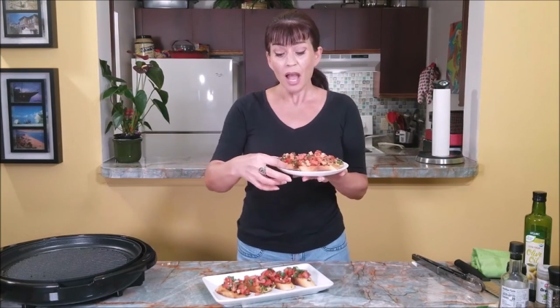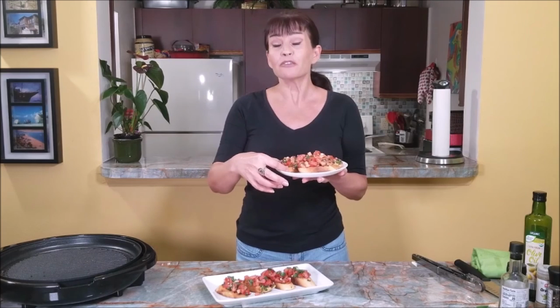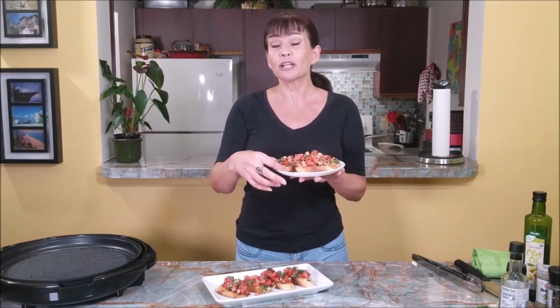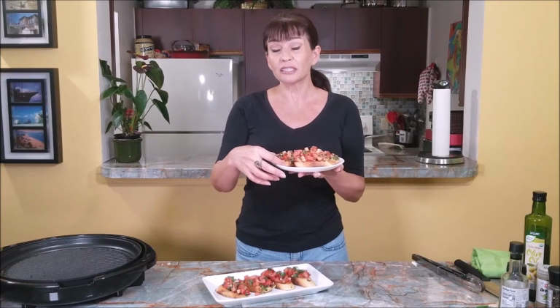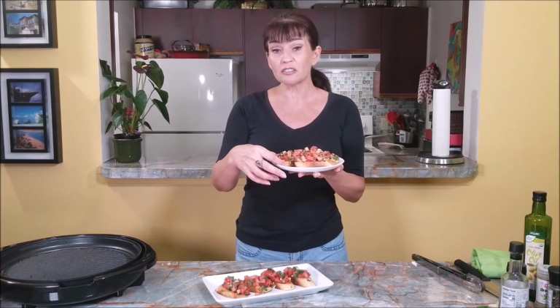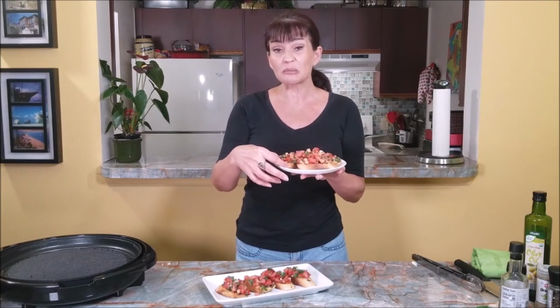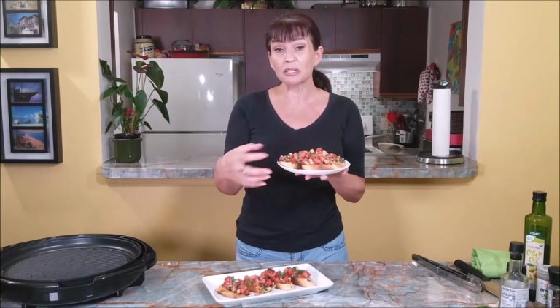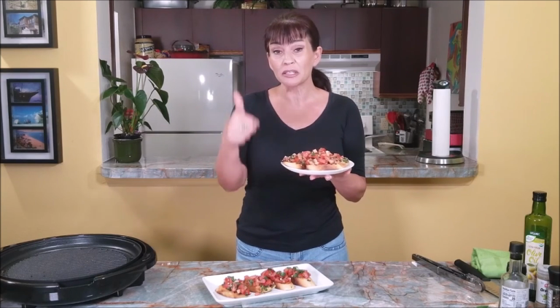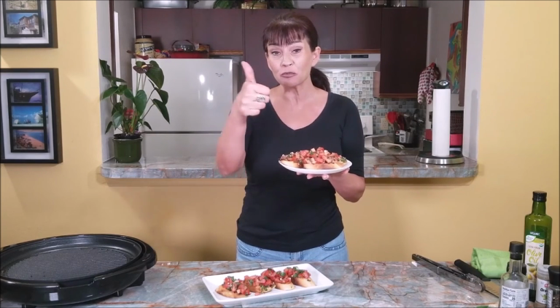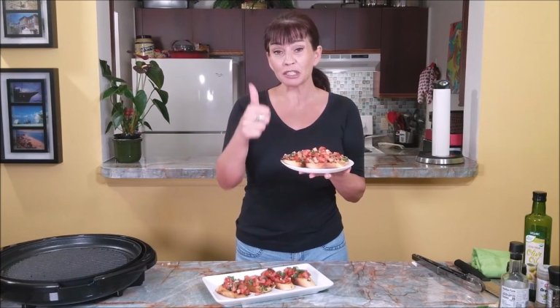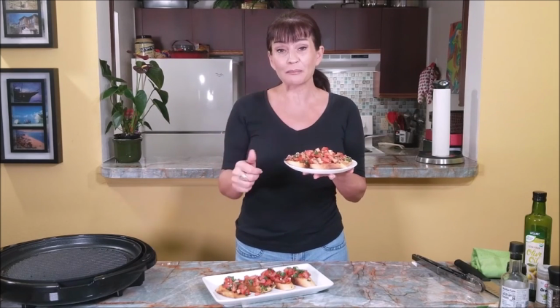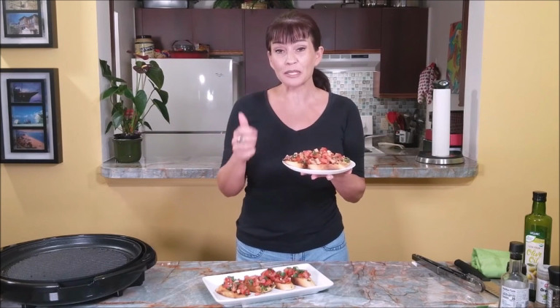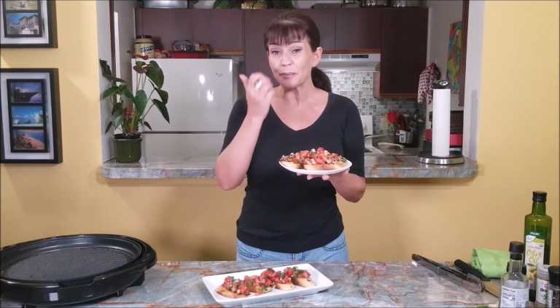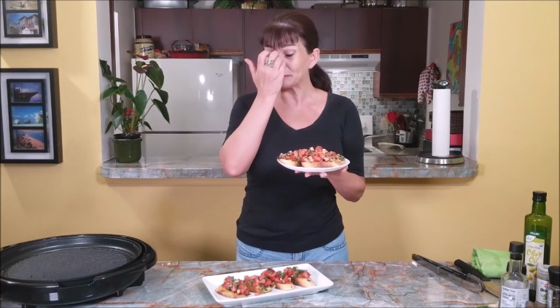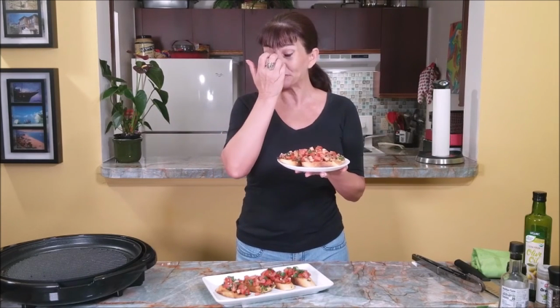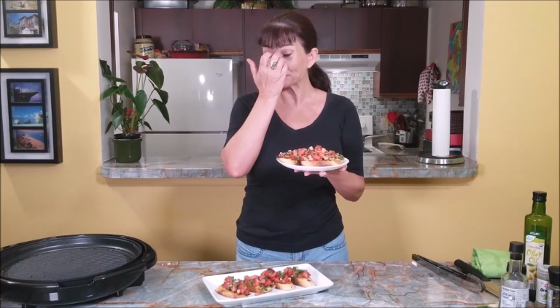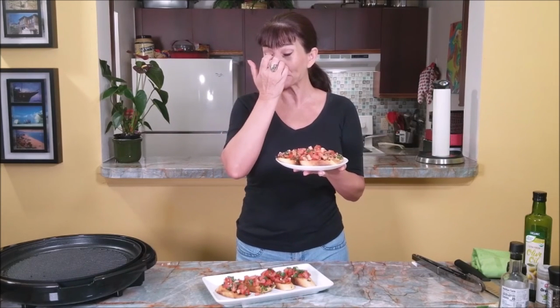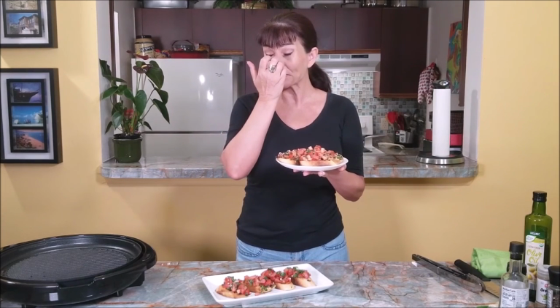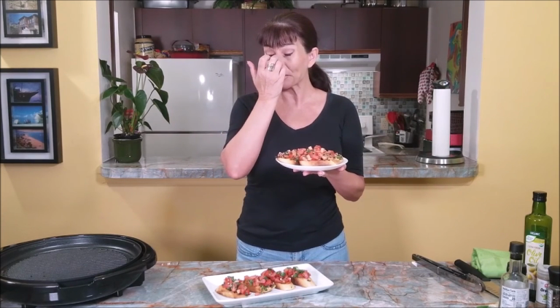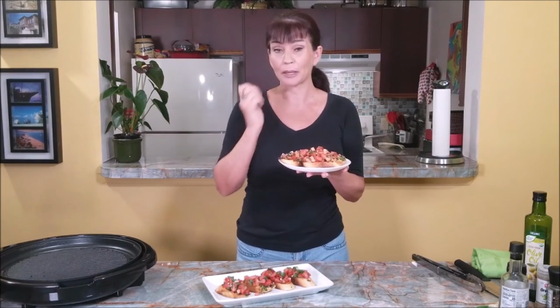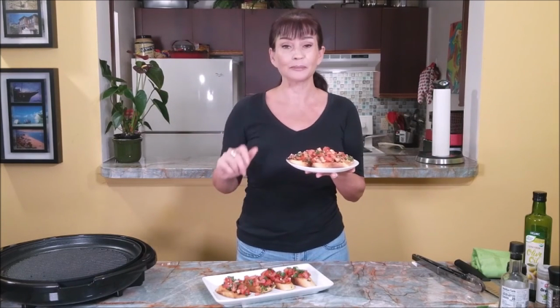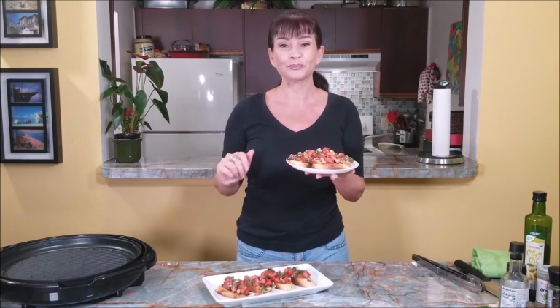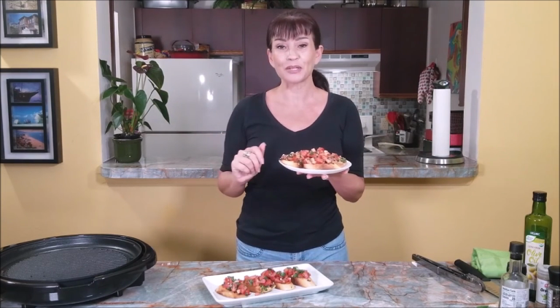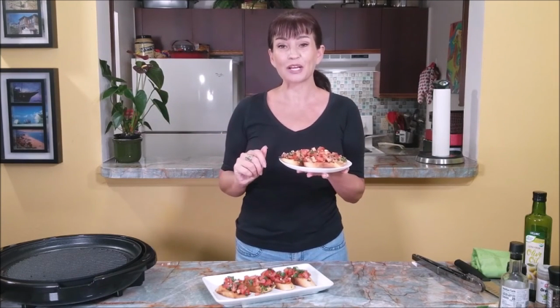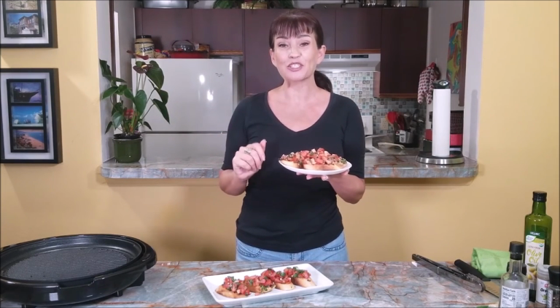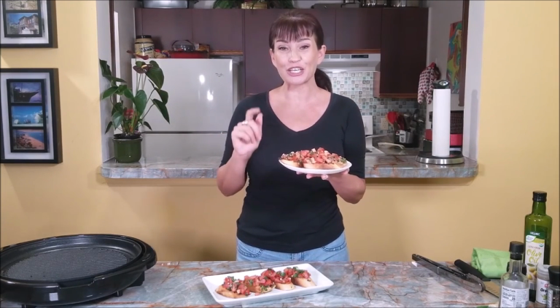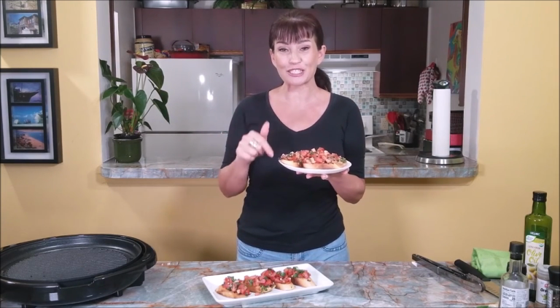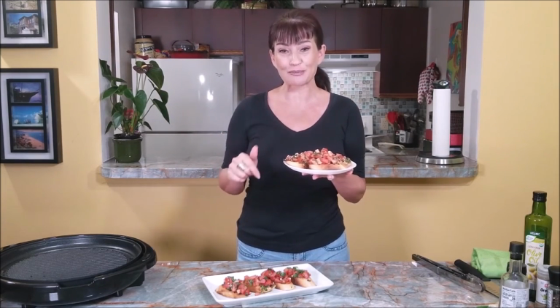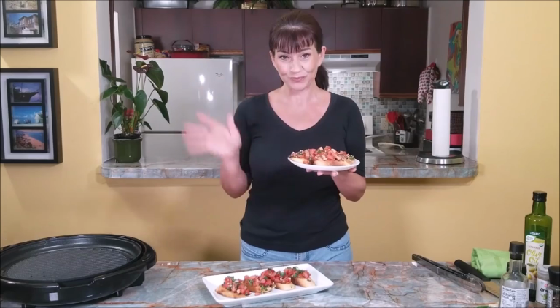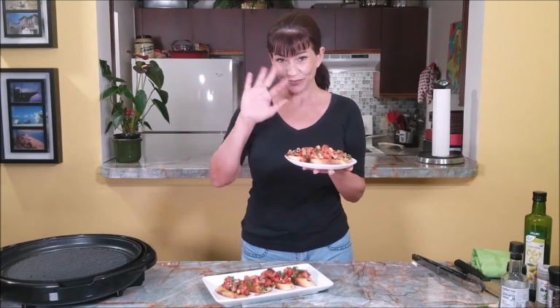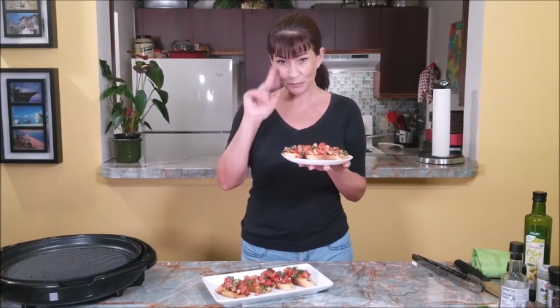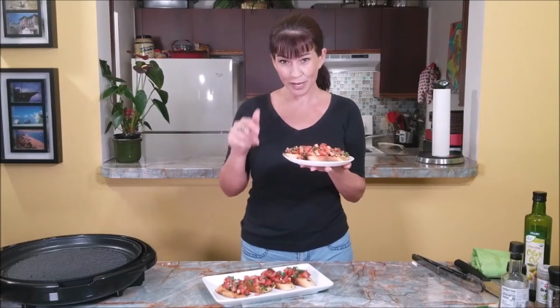If you like this recipe, give me the thumbs up, and I'll see you next time. Bye!